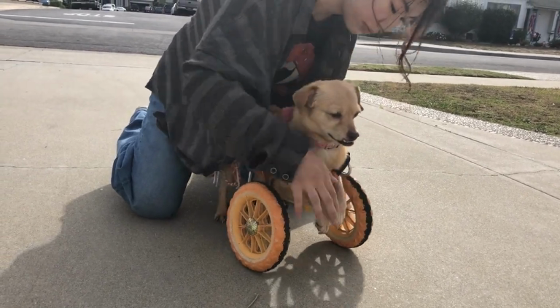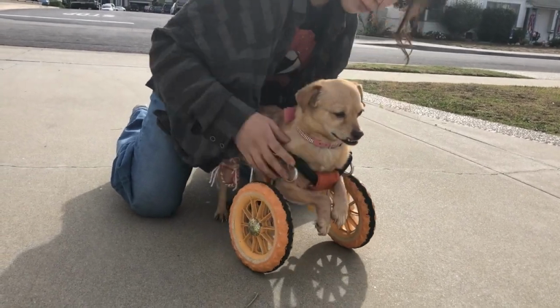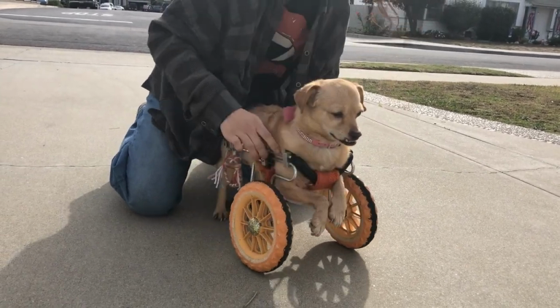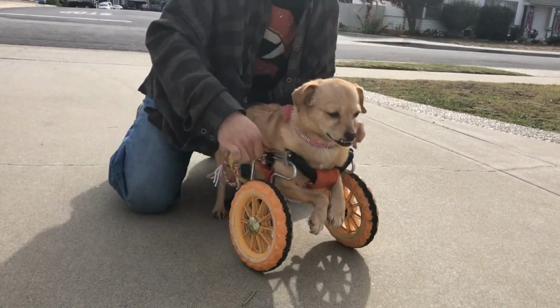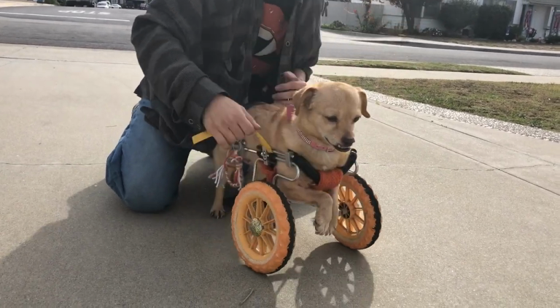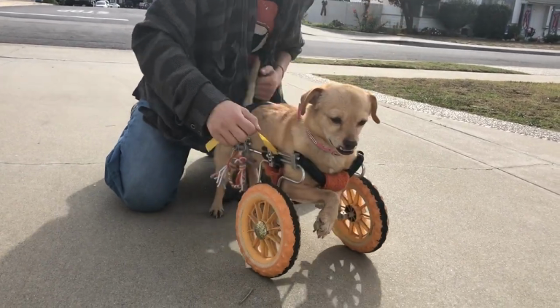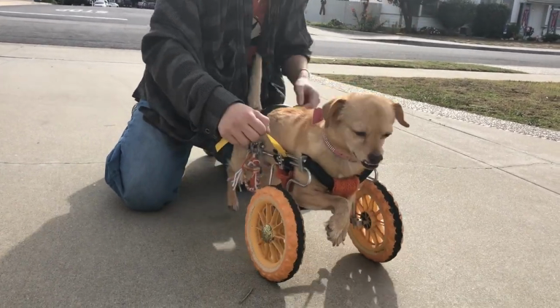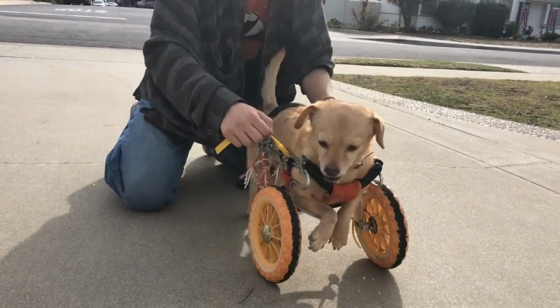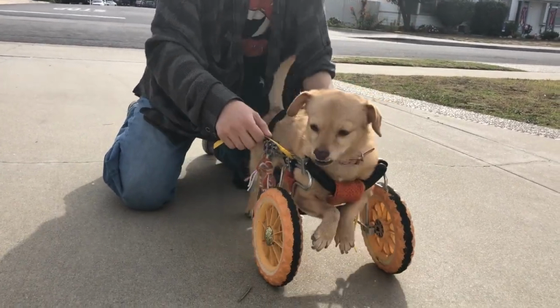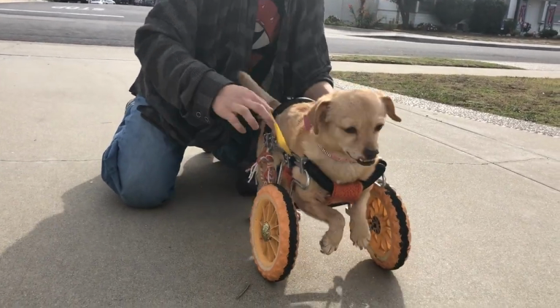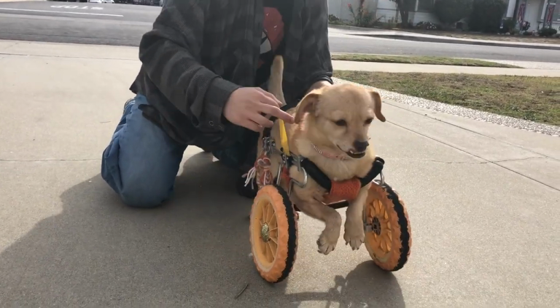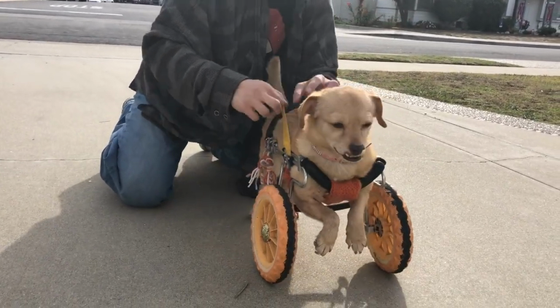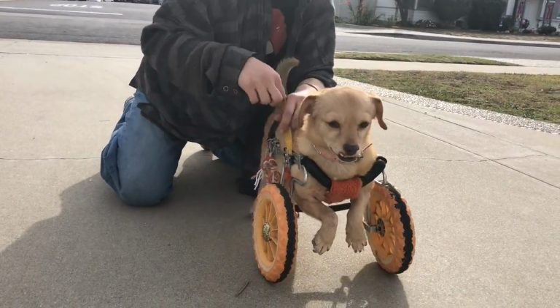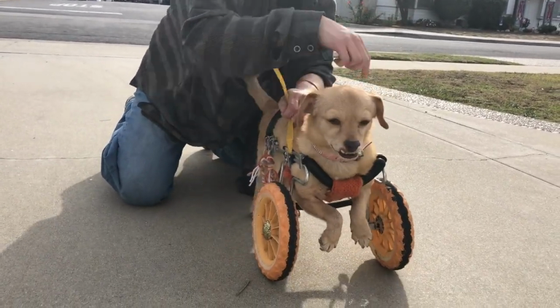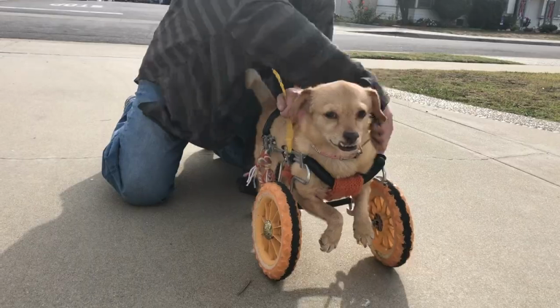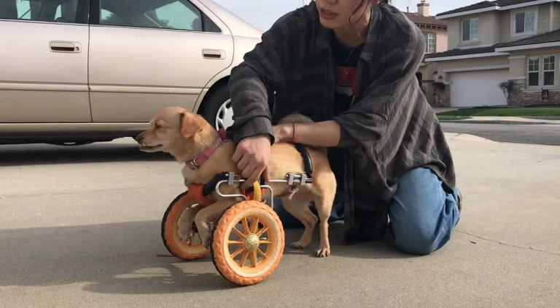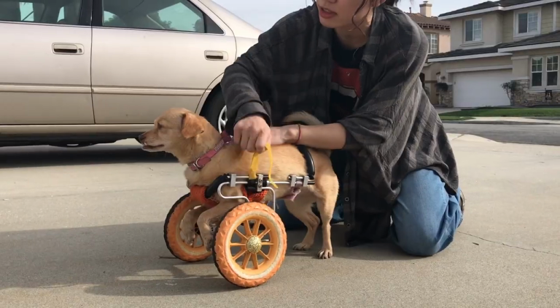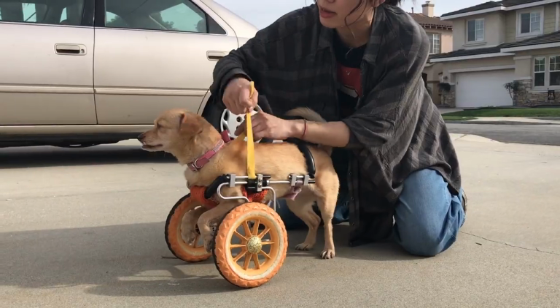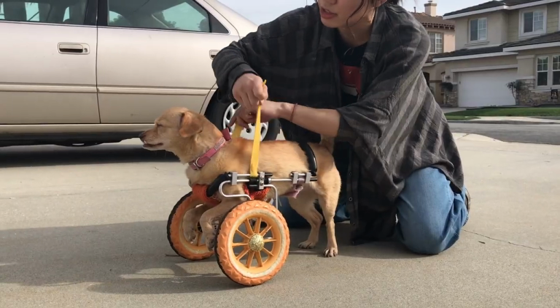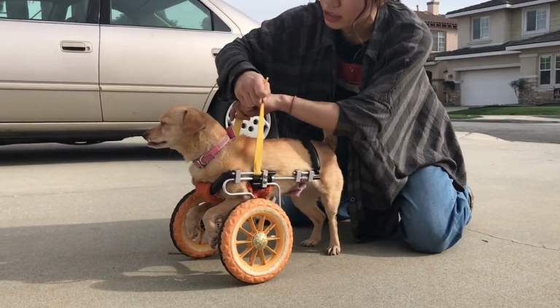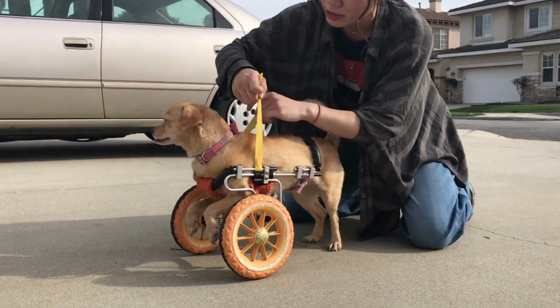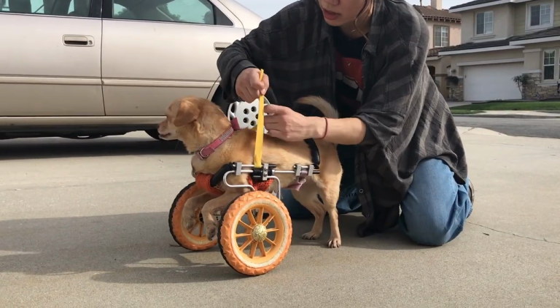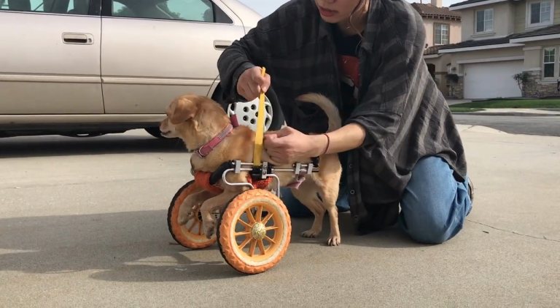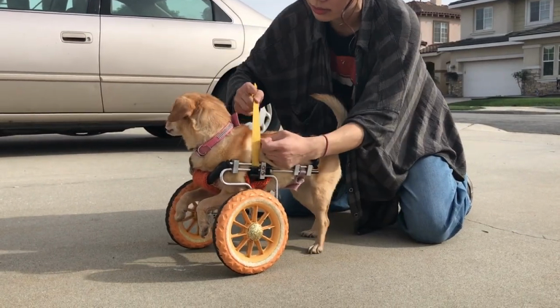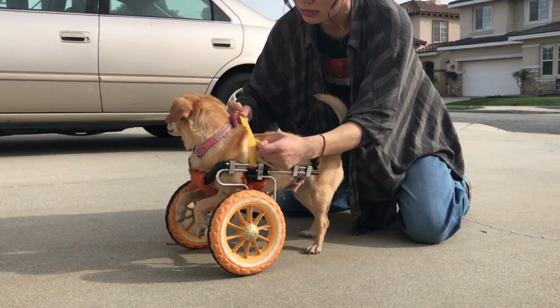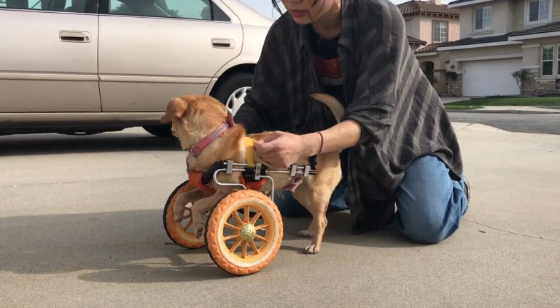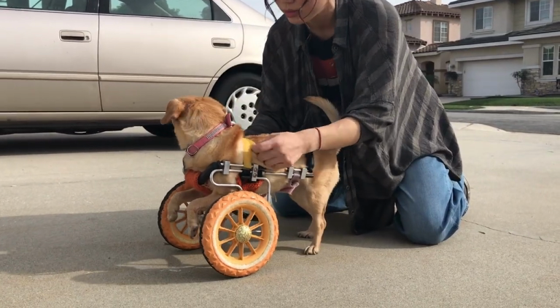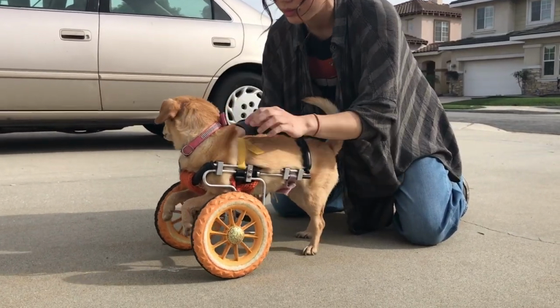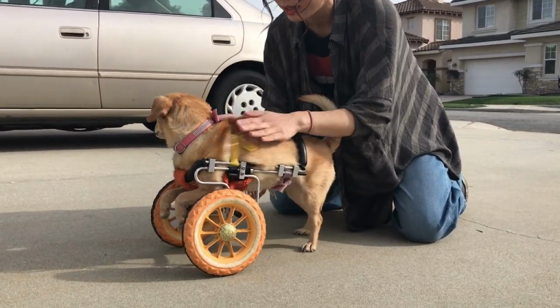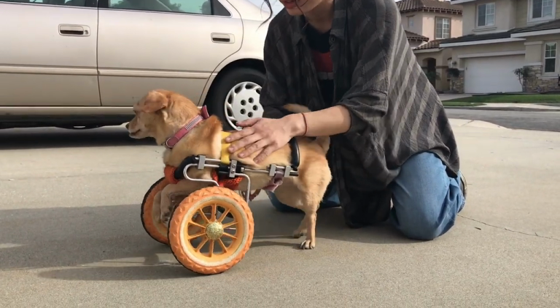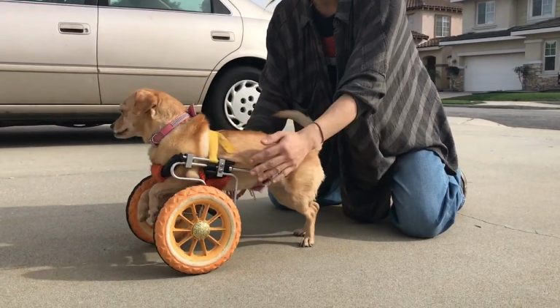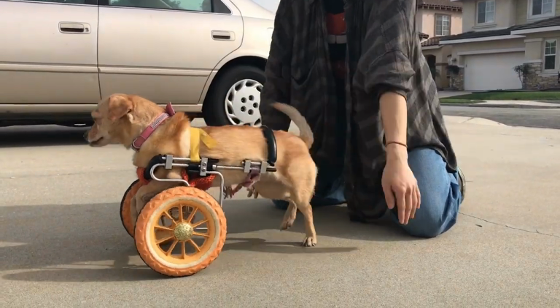I go ahead and proceed to putting her front legs inside. The last step is putting the back straps on, and then that's it.